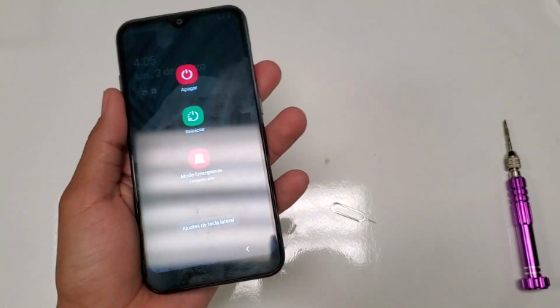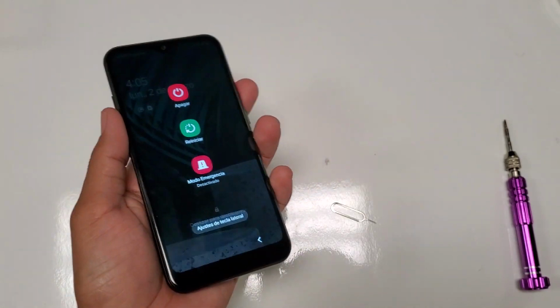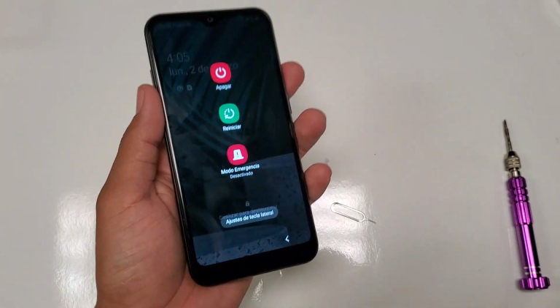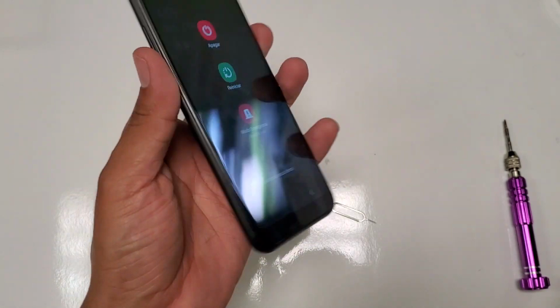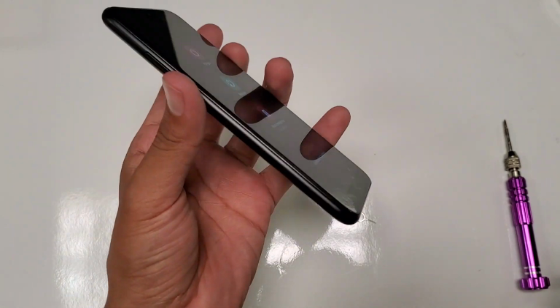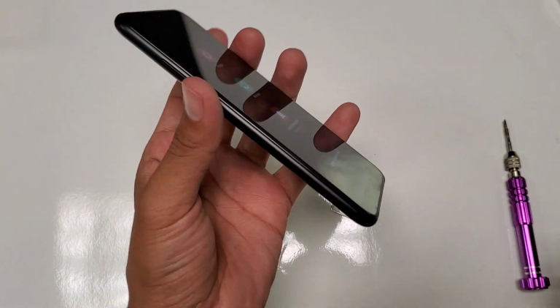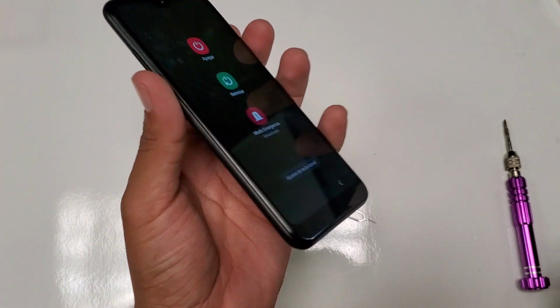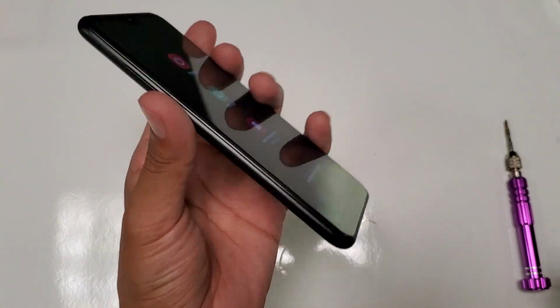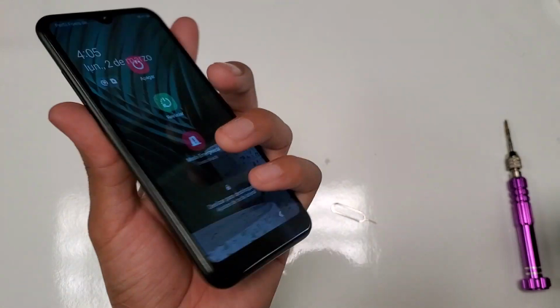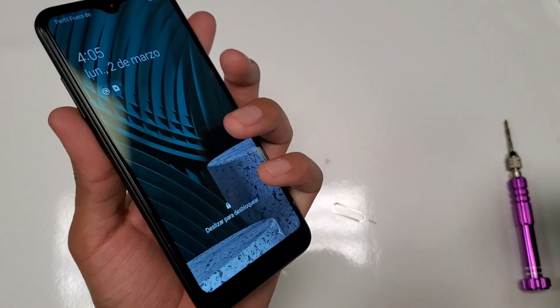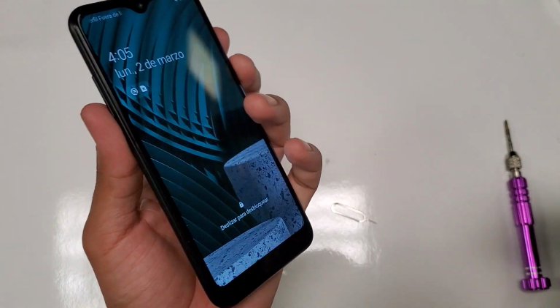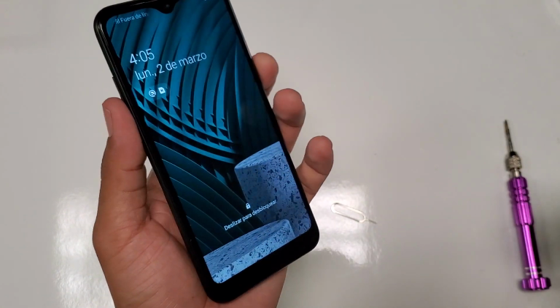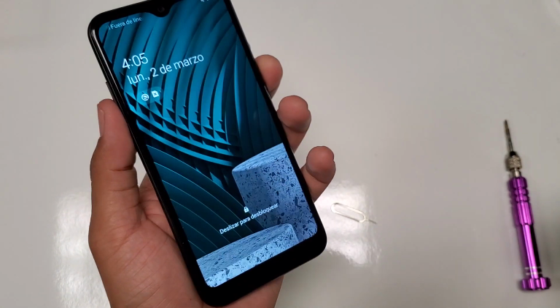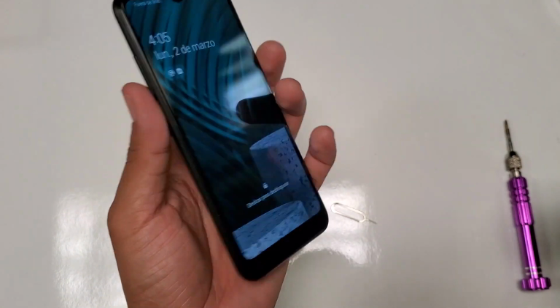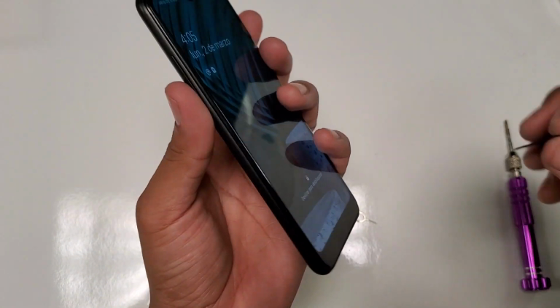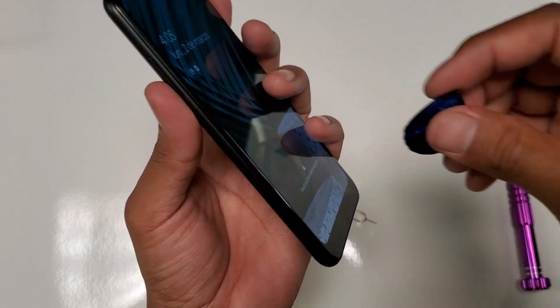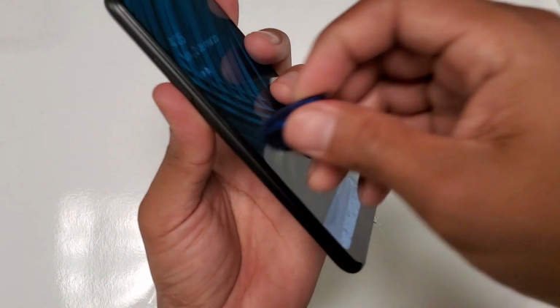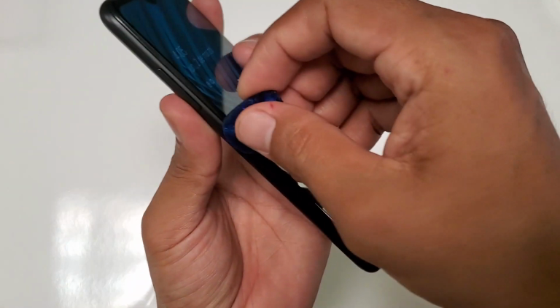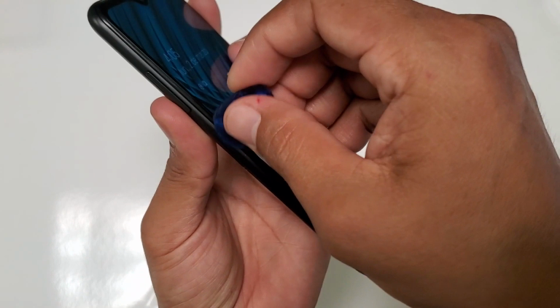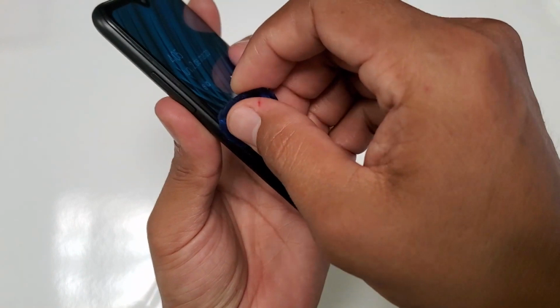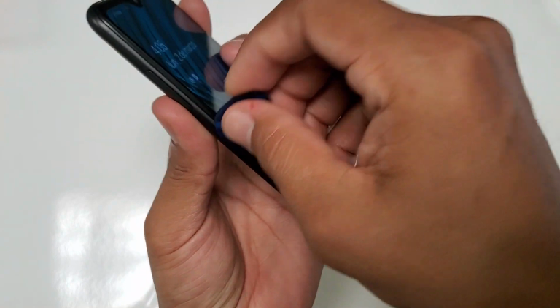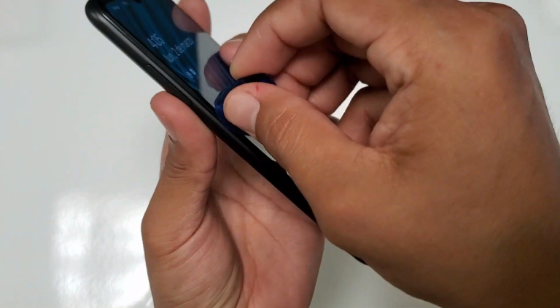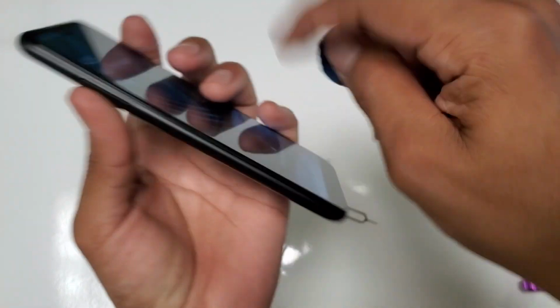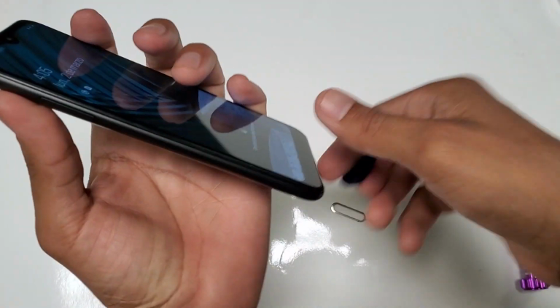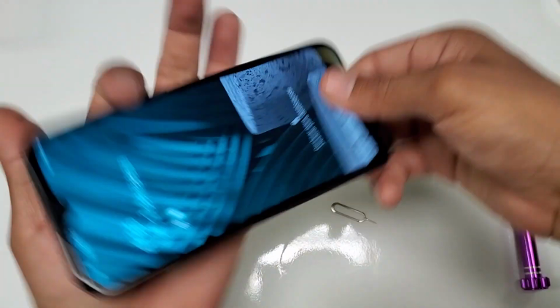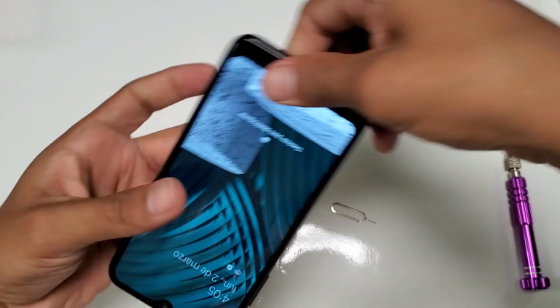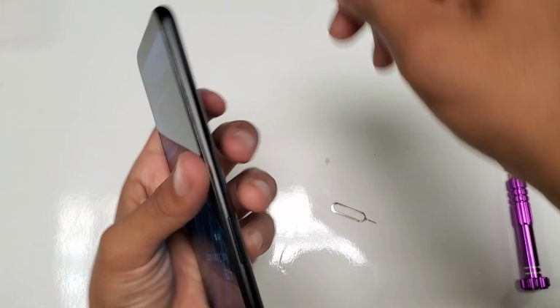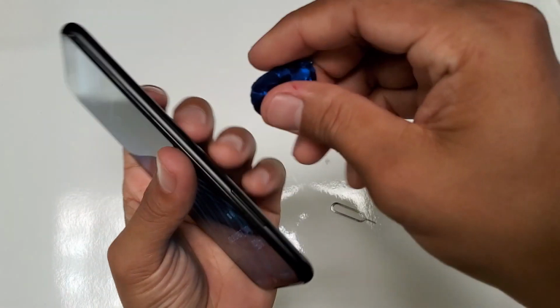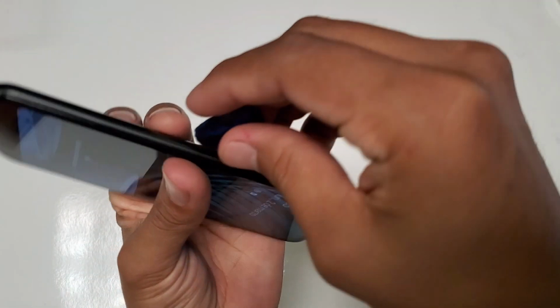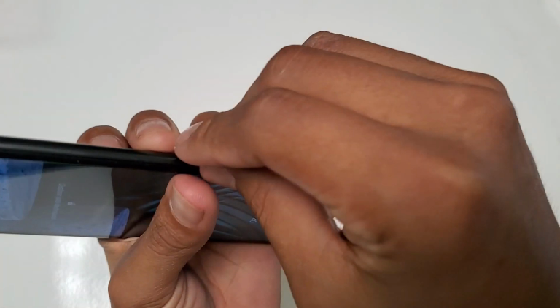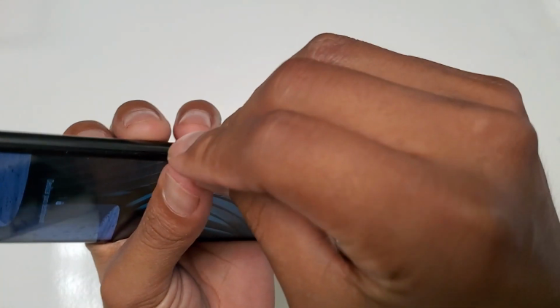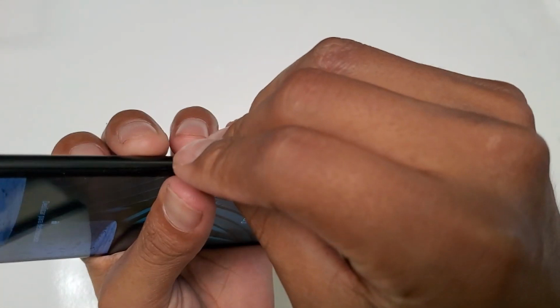No matter what you do, there's no way — all these other videos show you how to get to recovery, but the thing is they know the passwords. If we're in the same situation where we don't know it, the device won't be powered off.